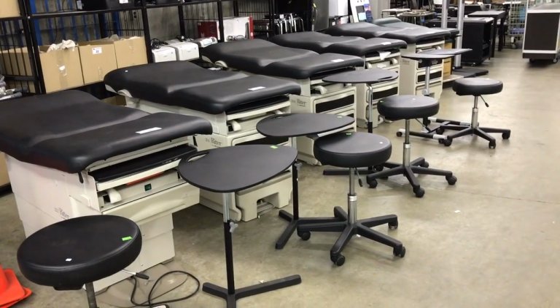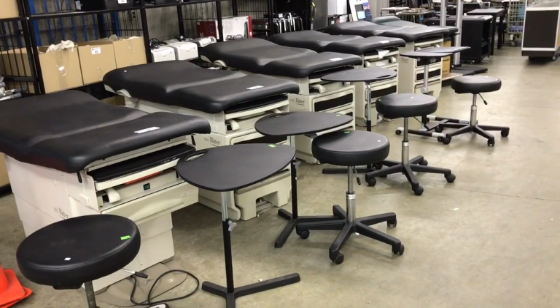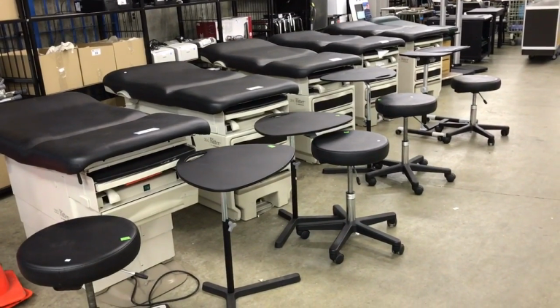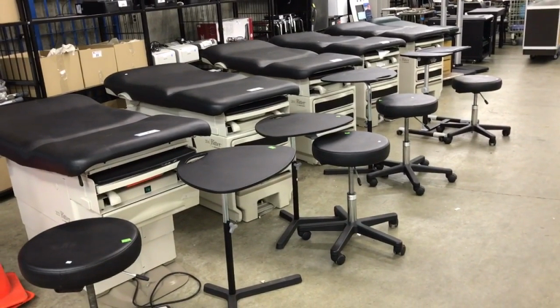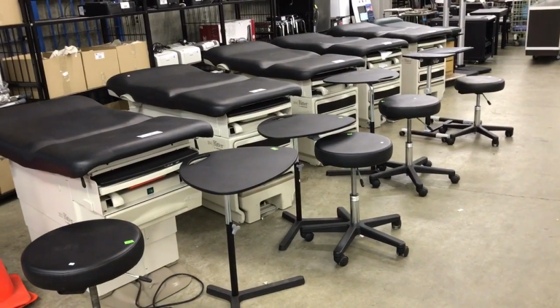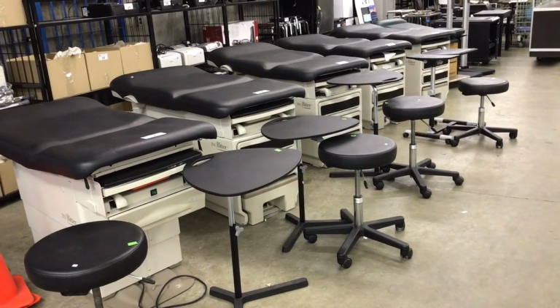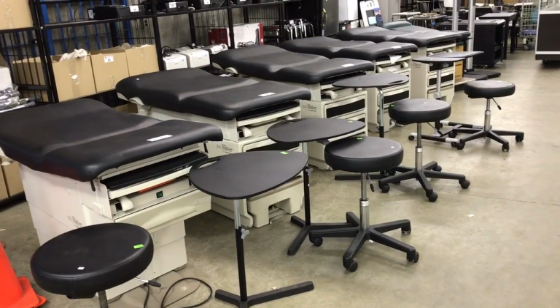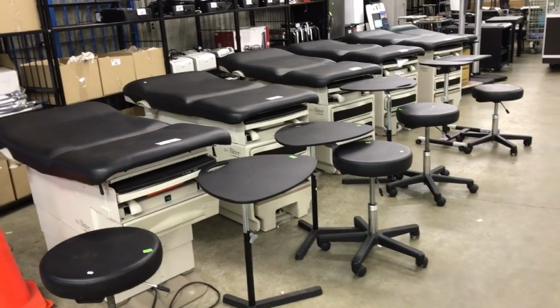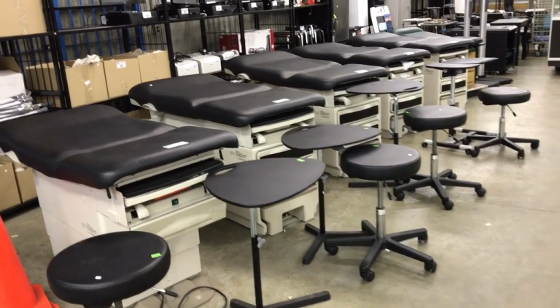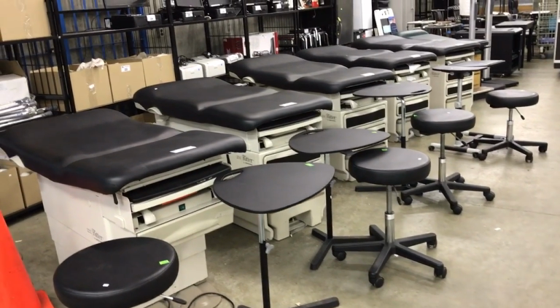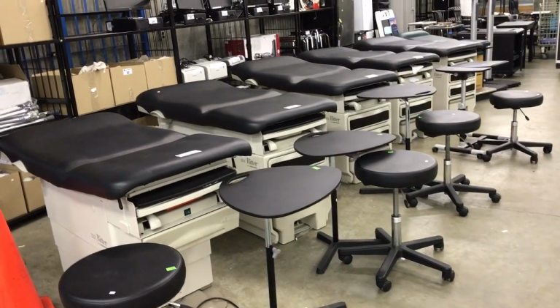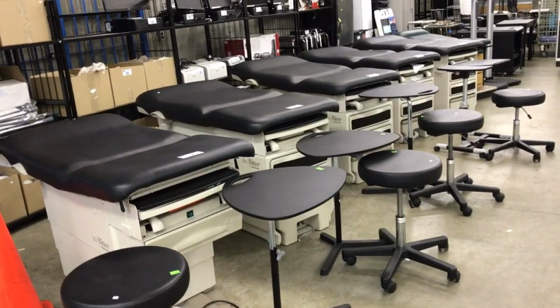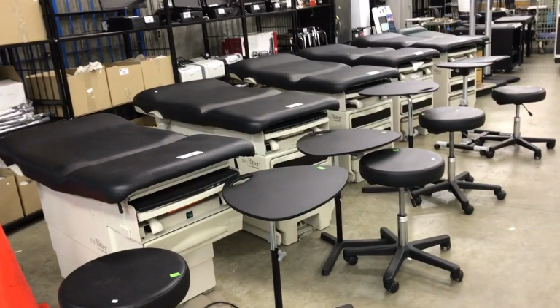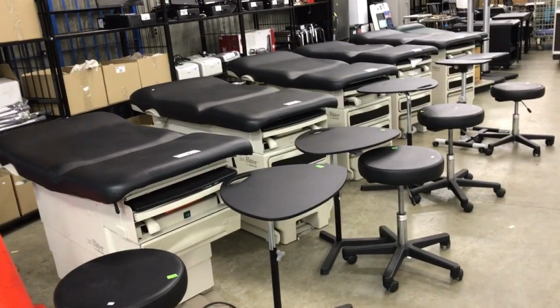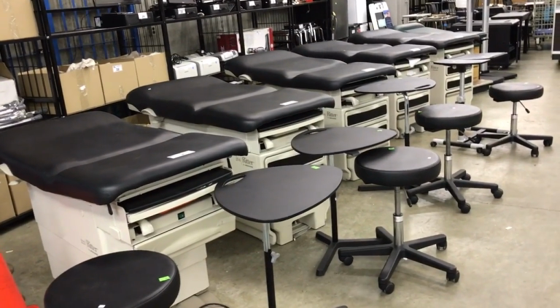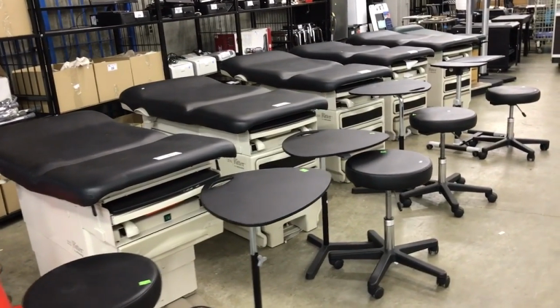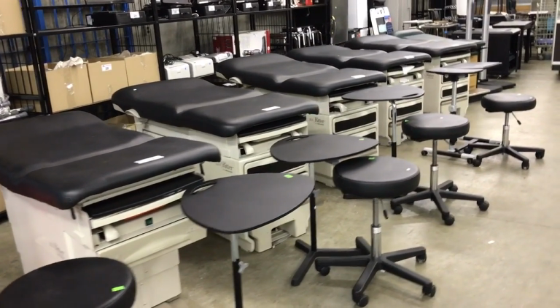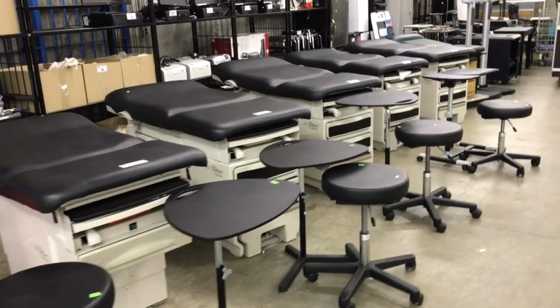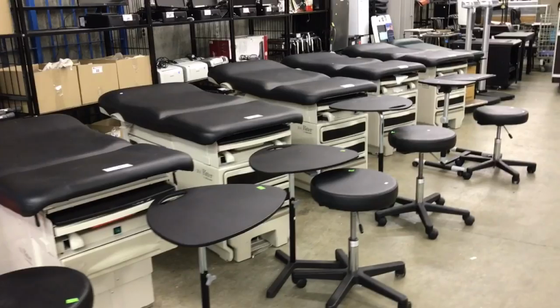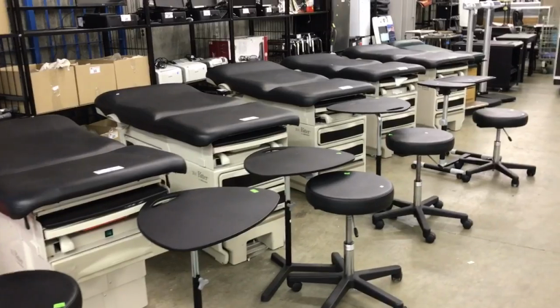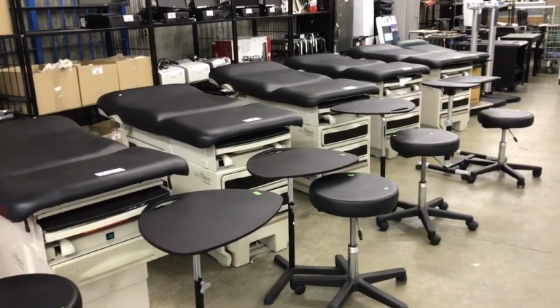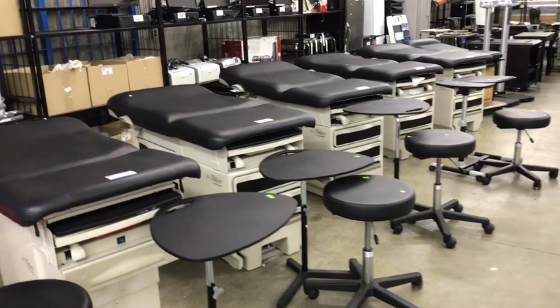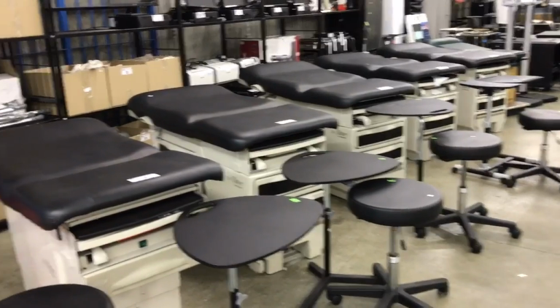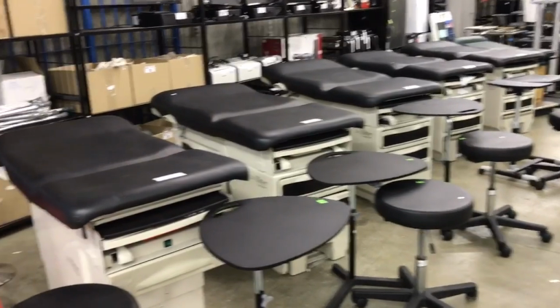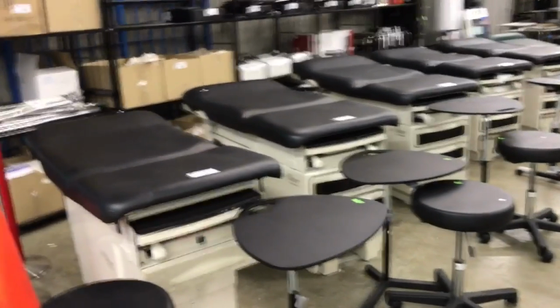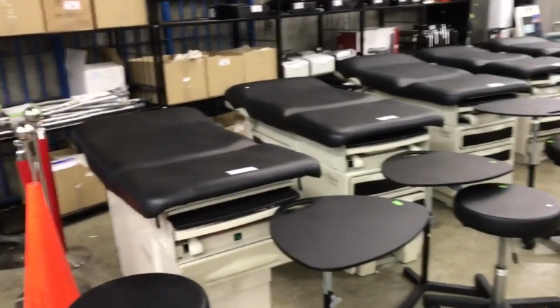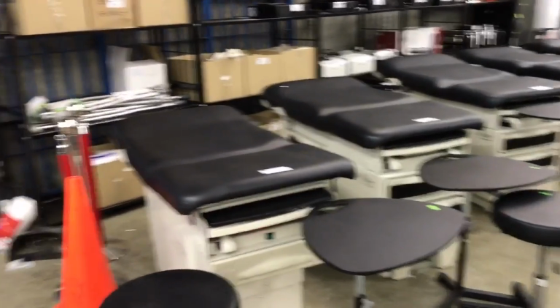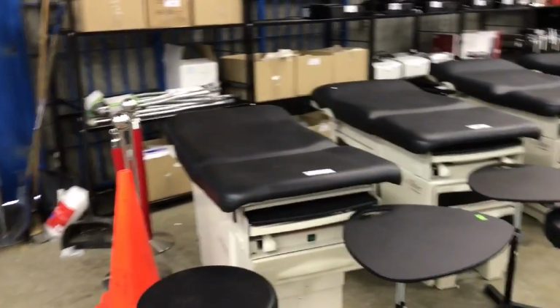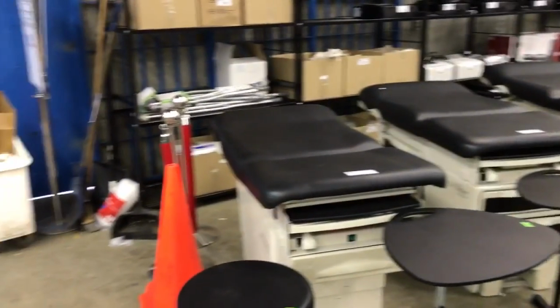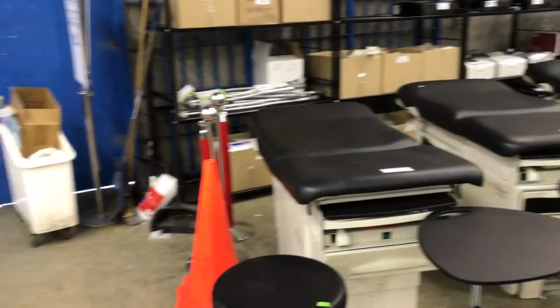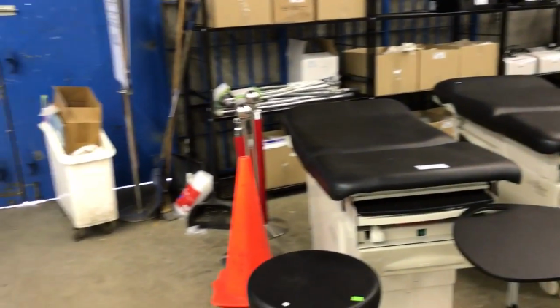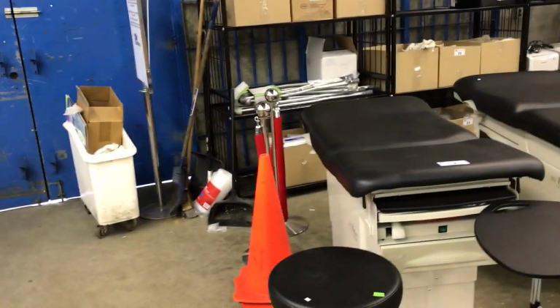Thursday January 26th at 10 a.m., Able Auctions in Langley is having a huge auction.